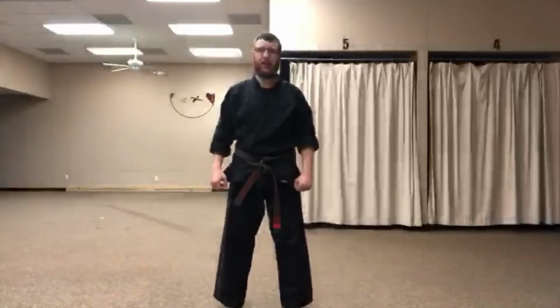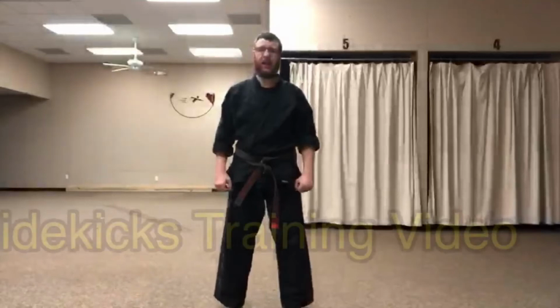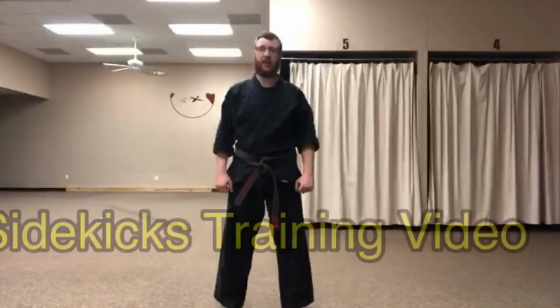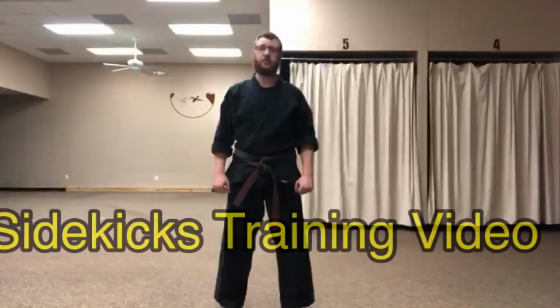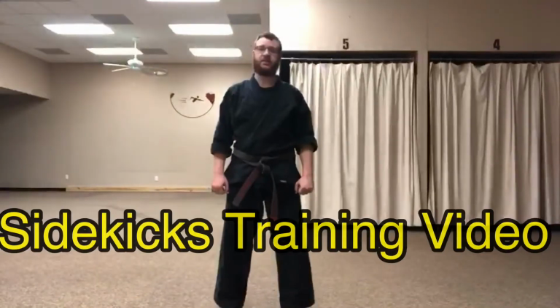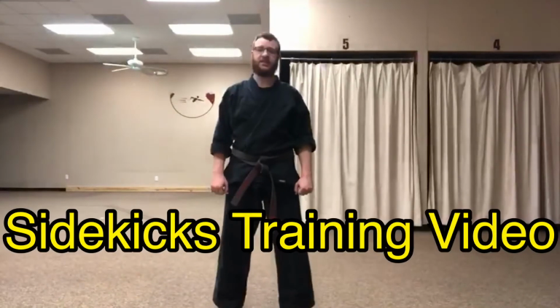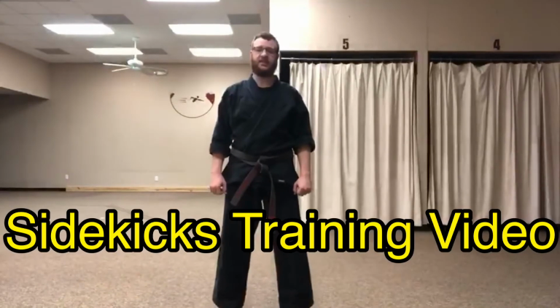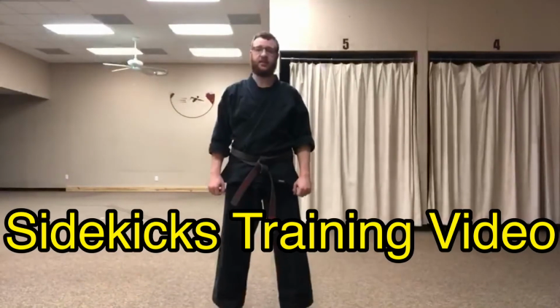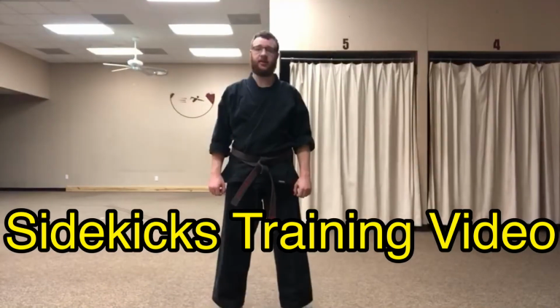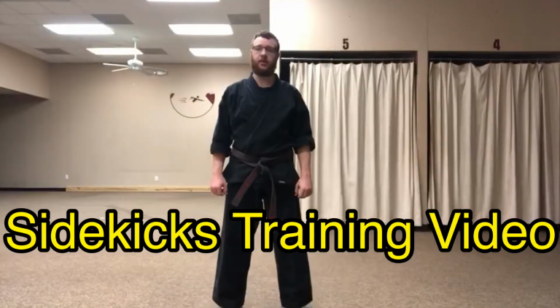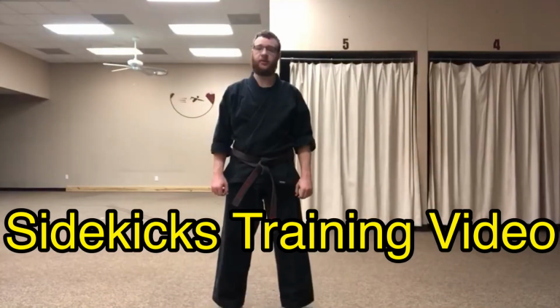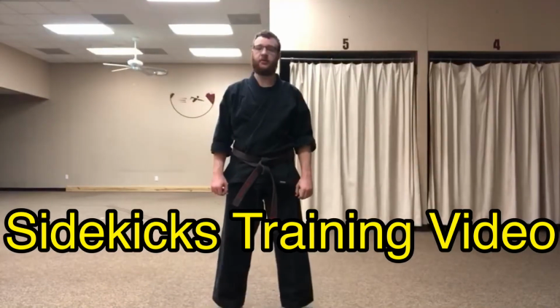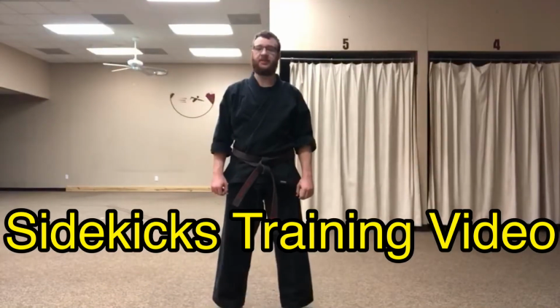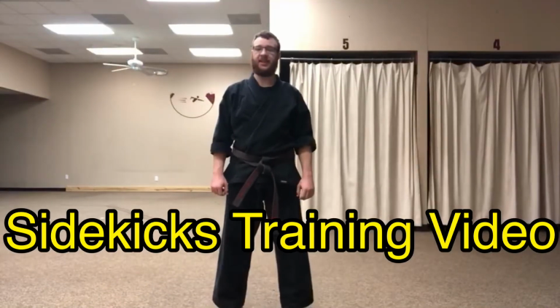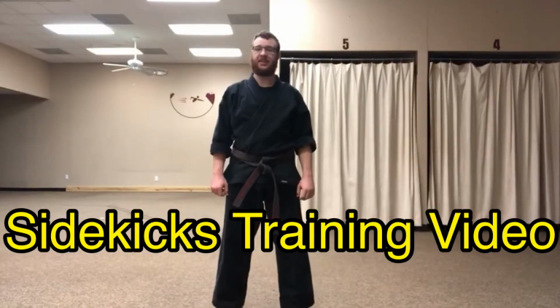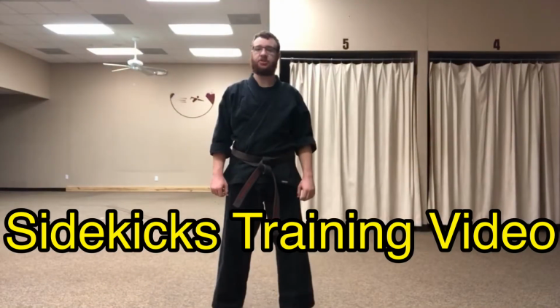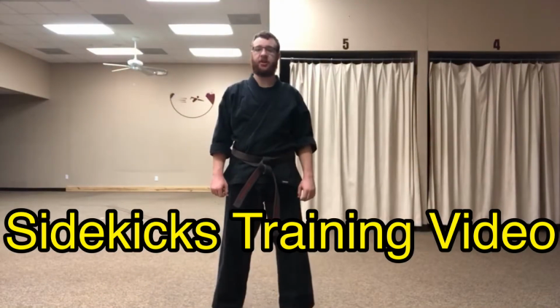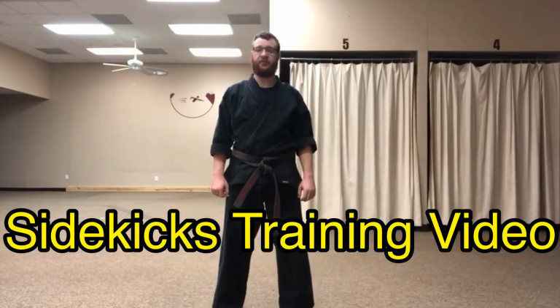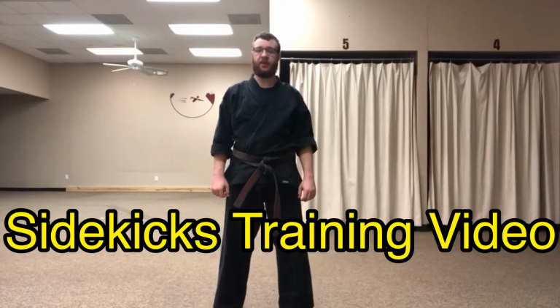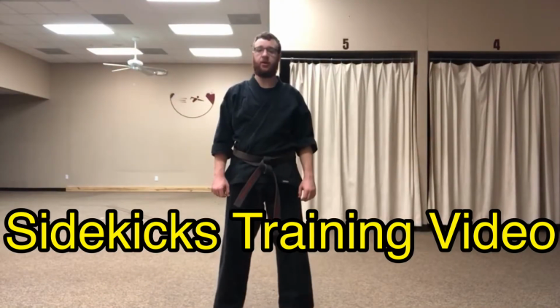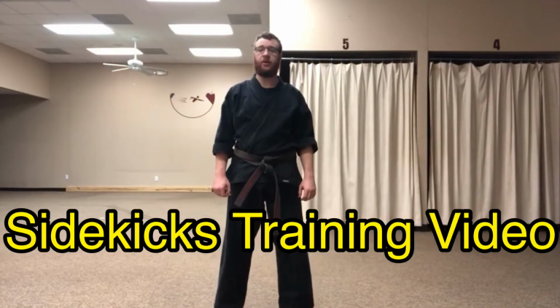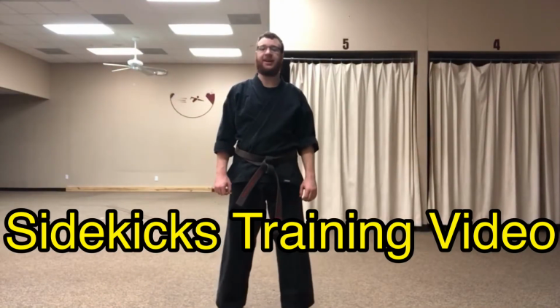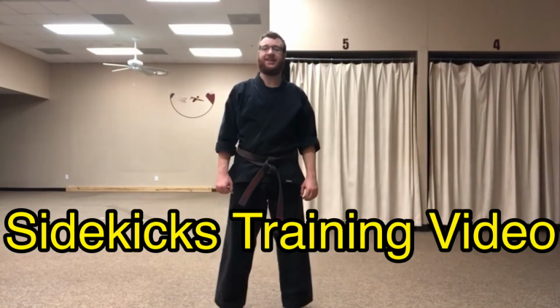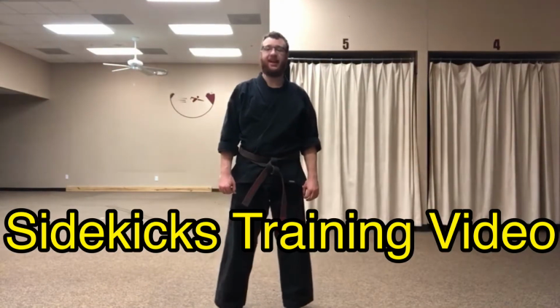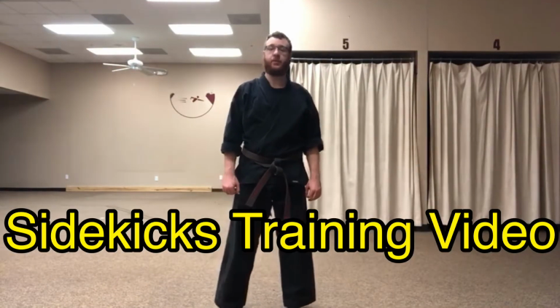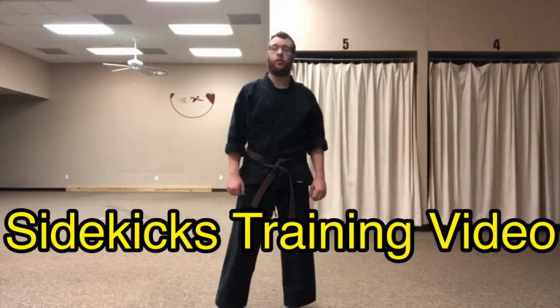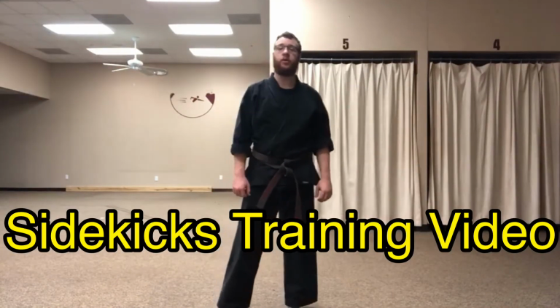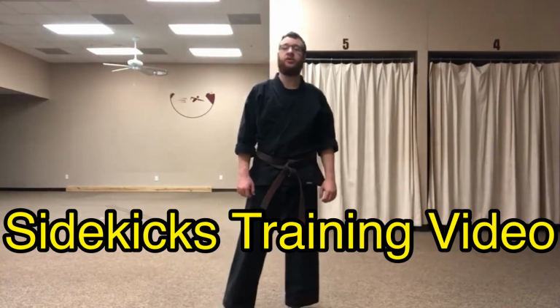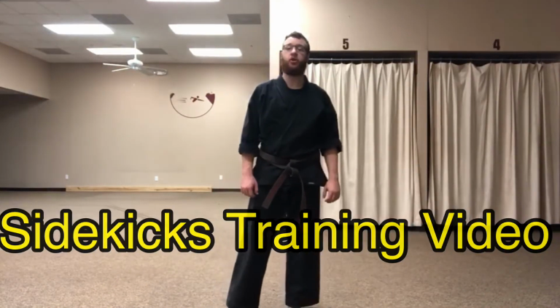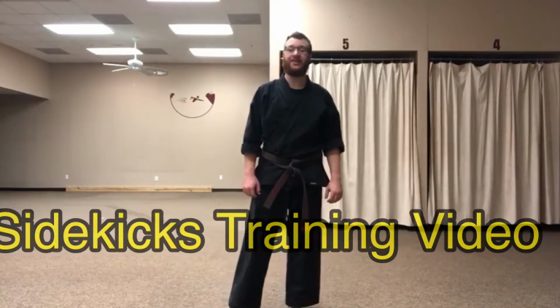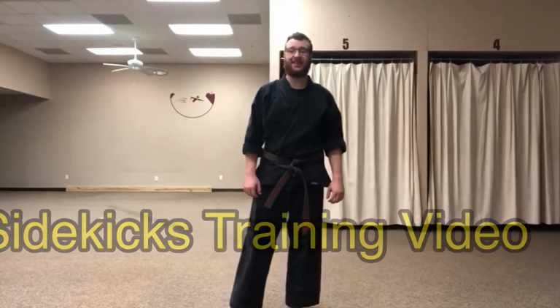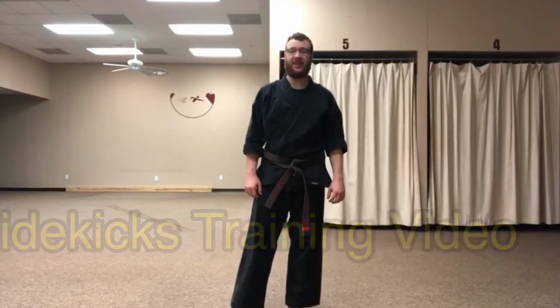Hello, Sensei Dylan here with another Sidekicks training video. Today we're going to work on the Crescent Kick.